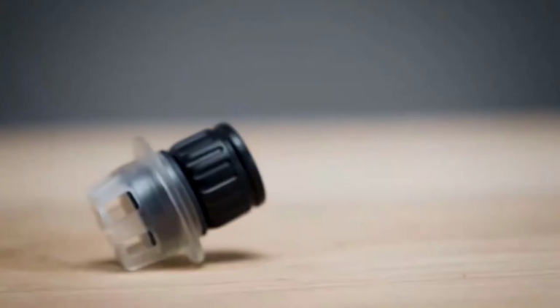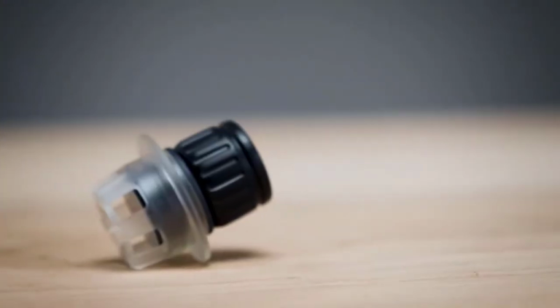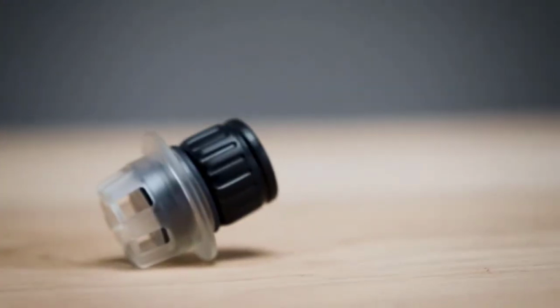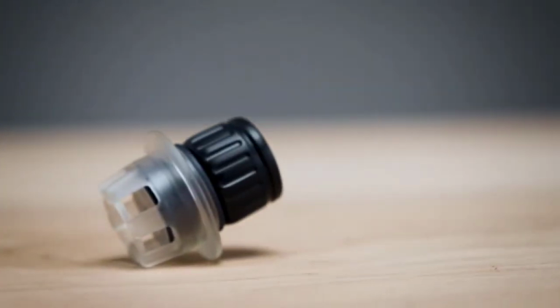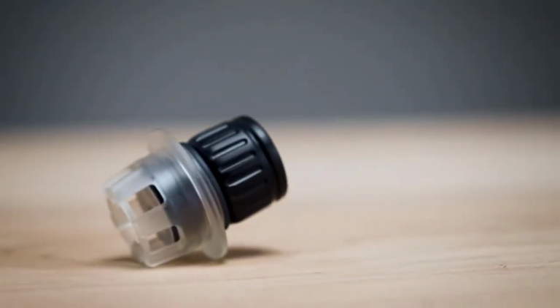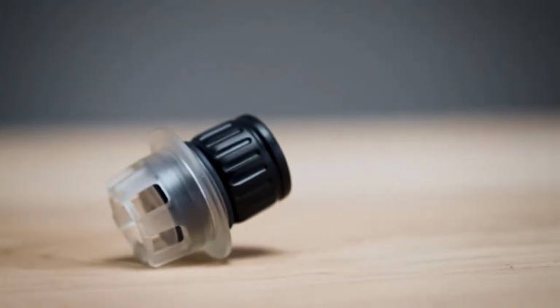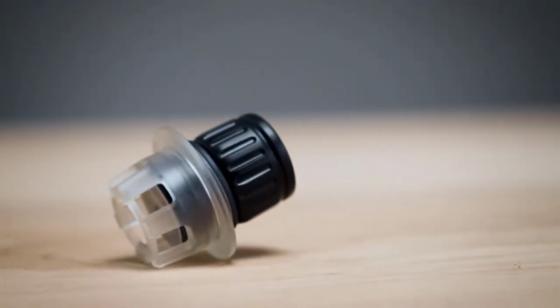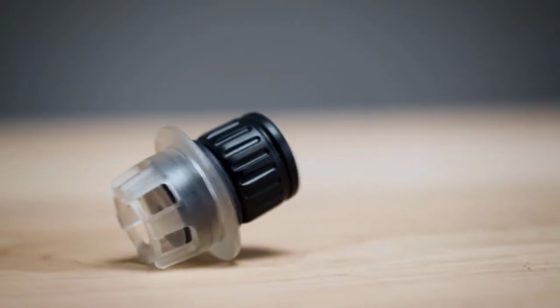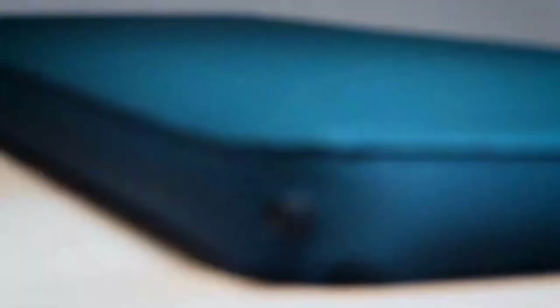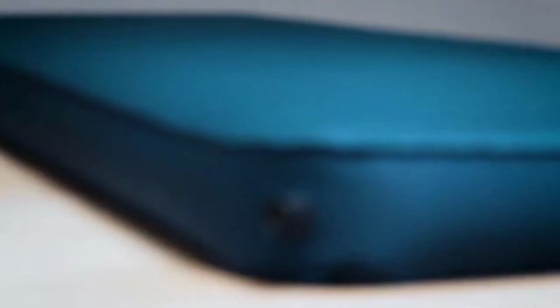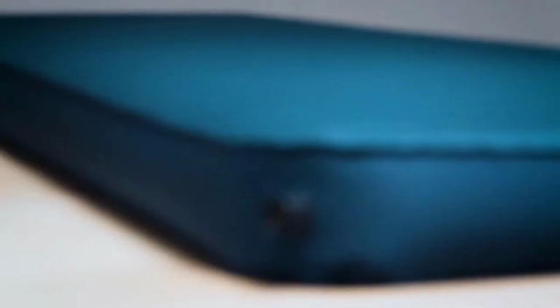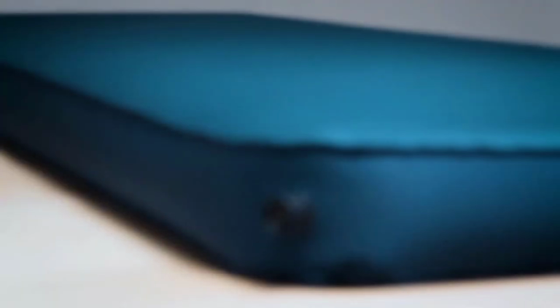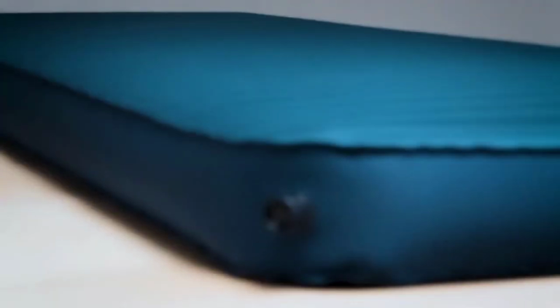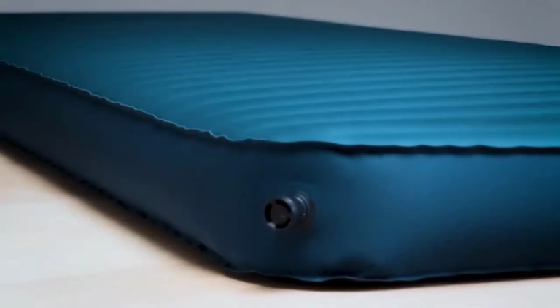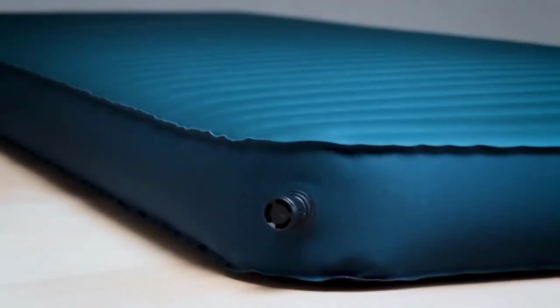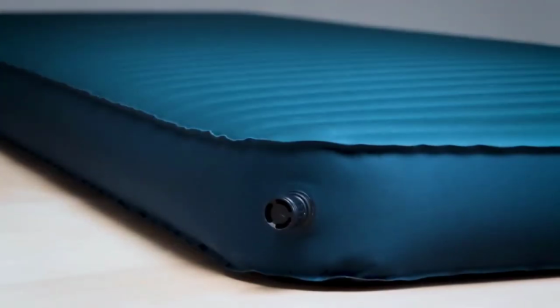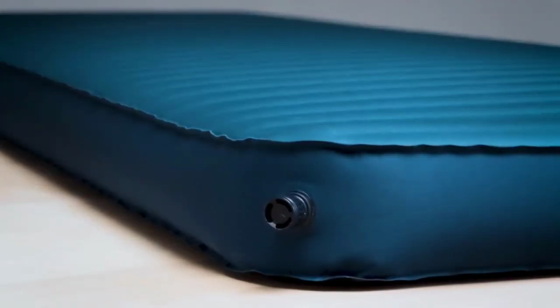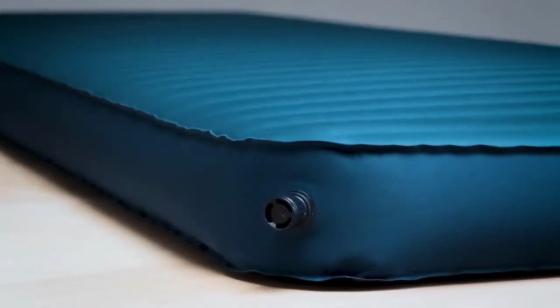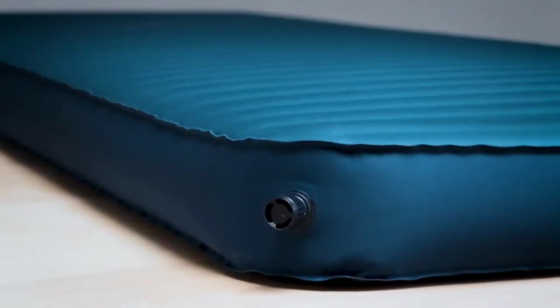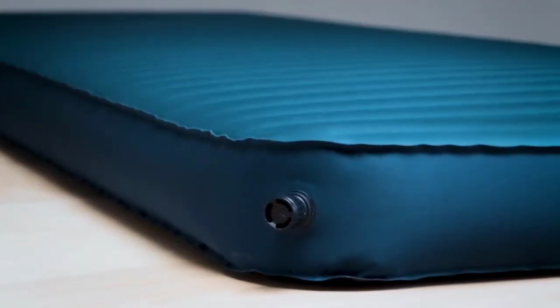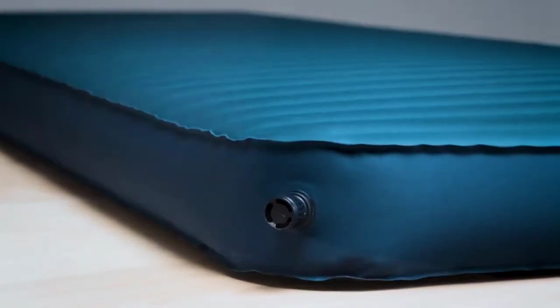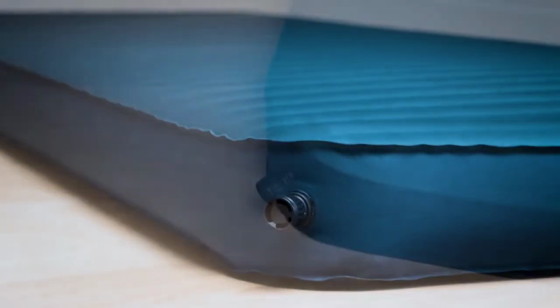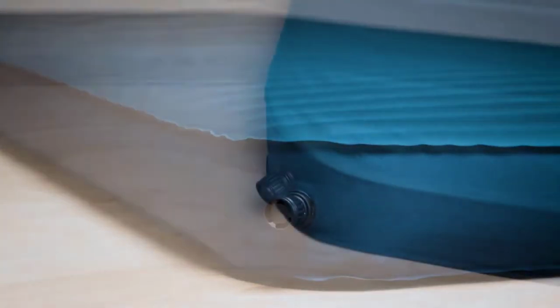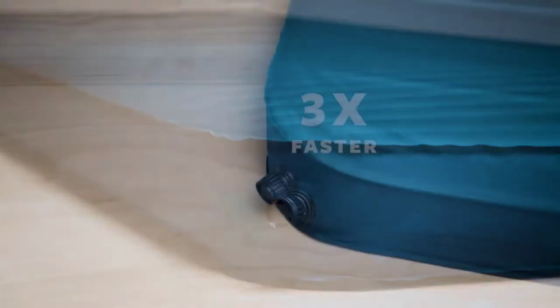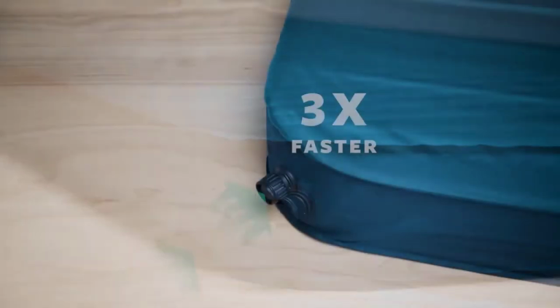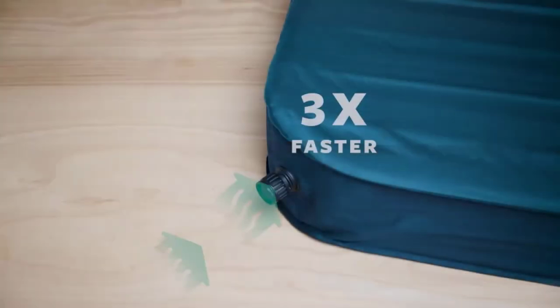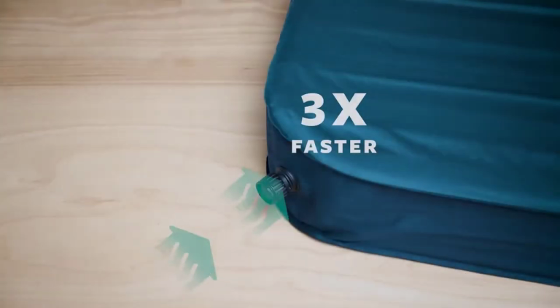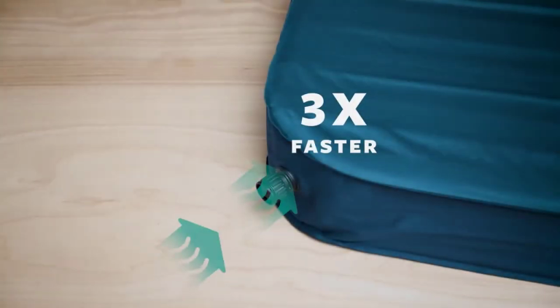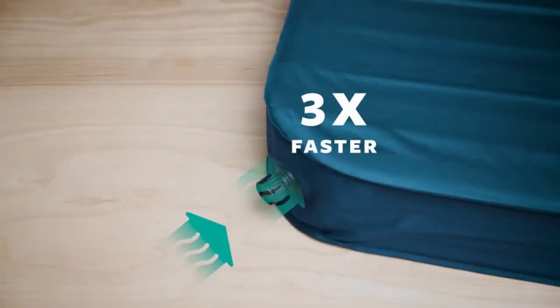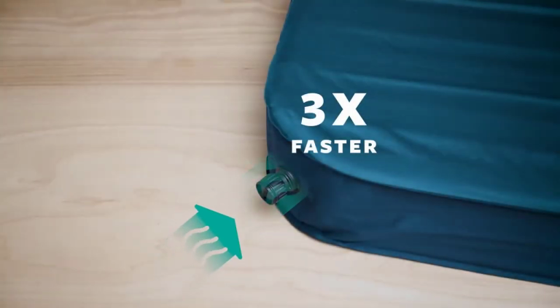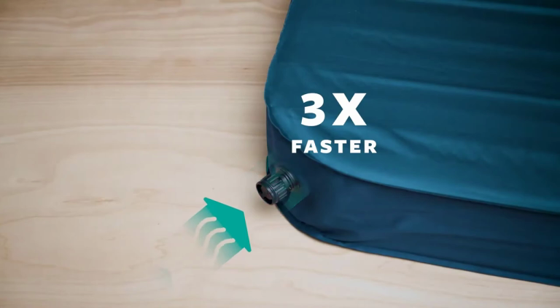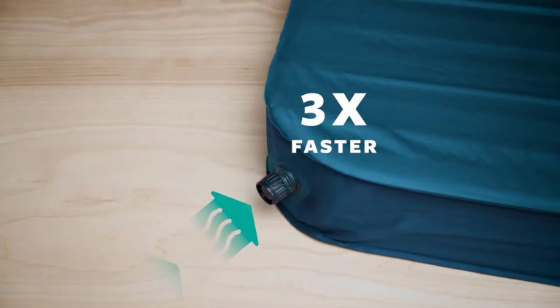The in-valve is larger and more efficient than our classic valve, inflating pads three times faster thanks to the maximized airflow.